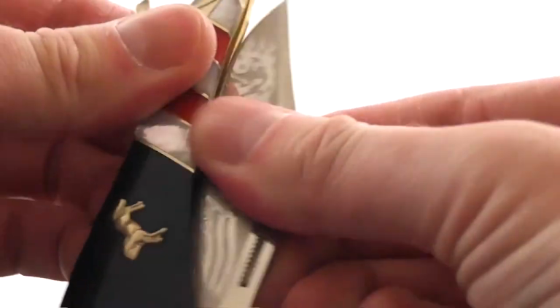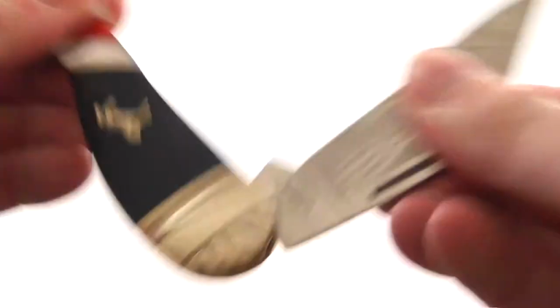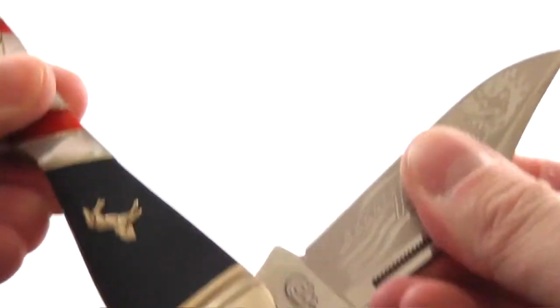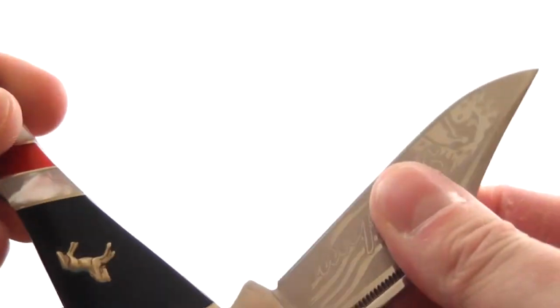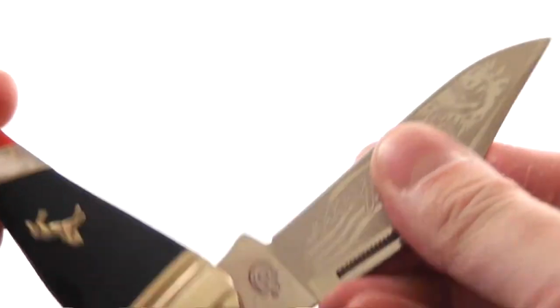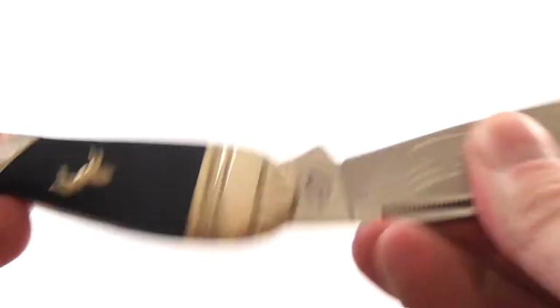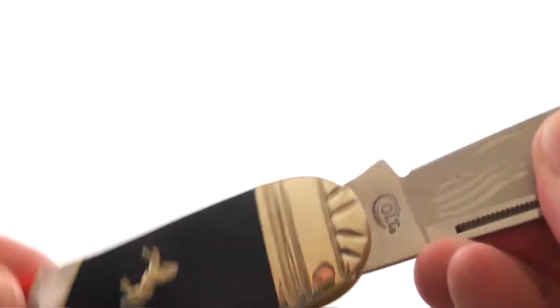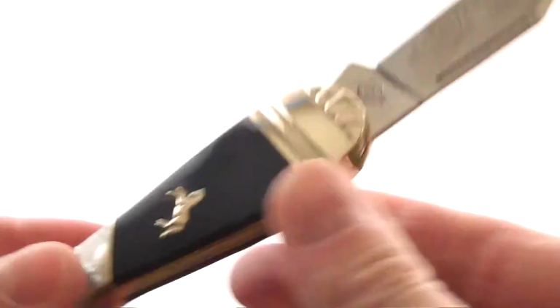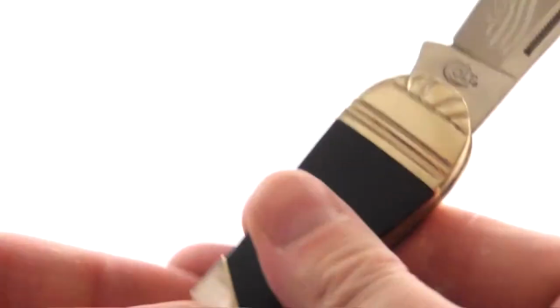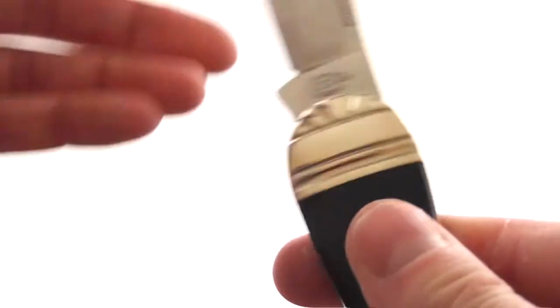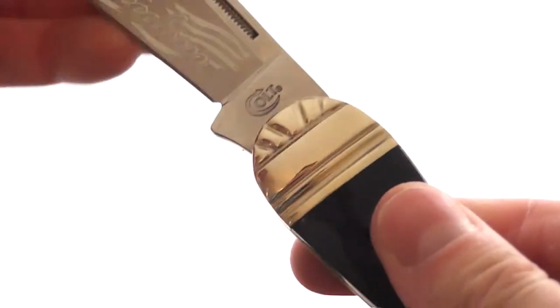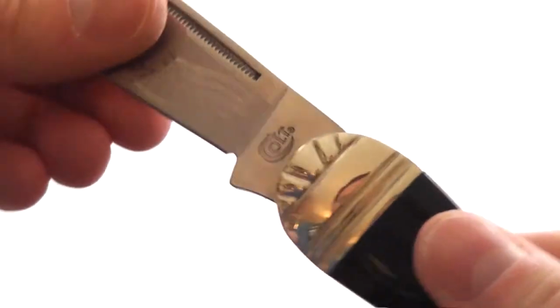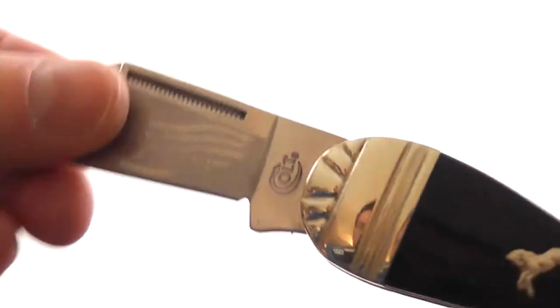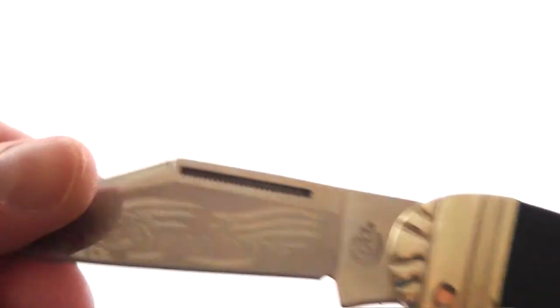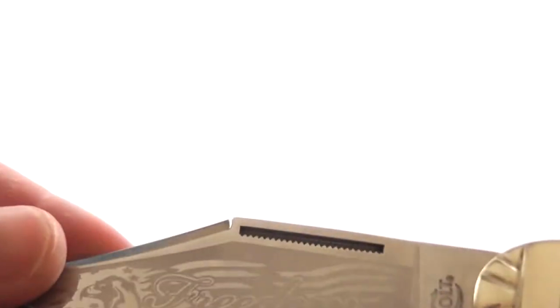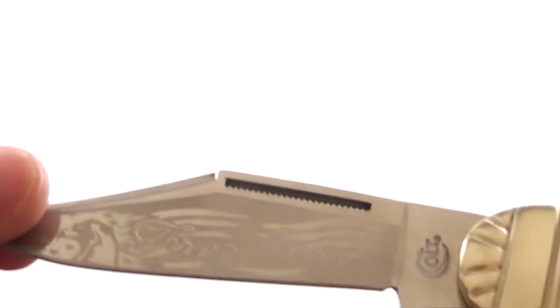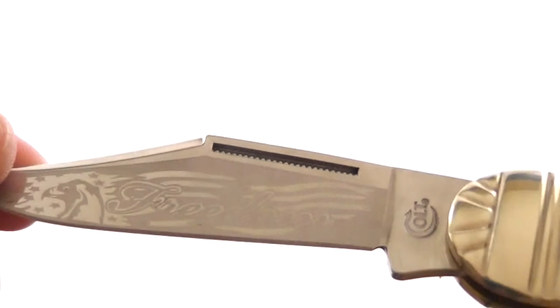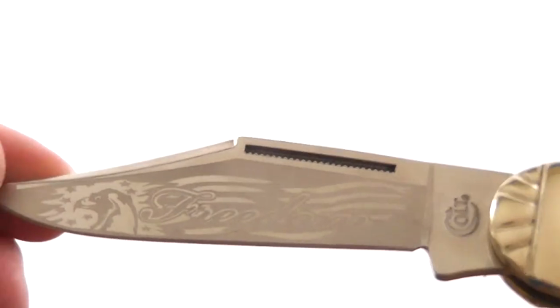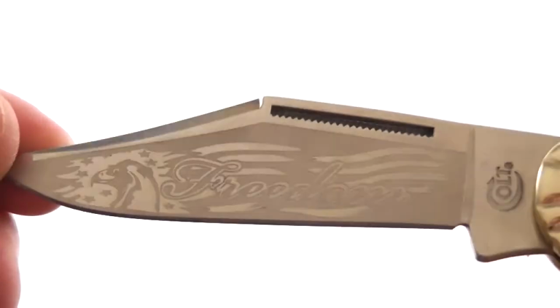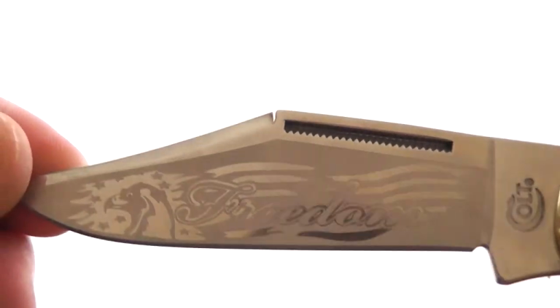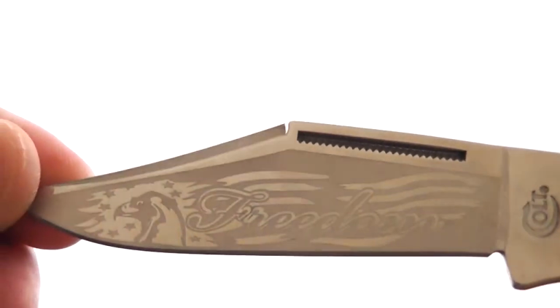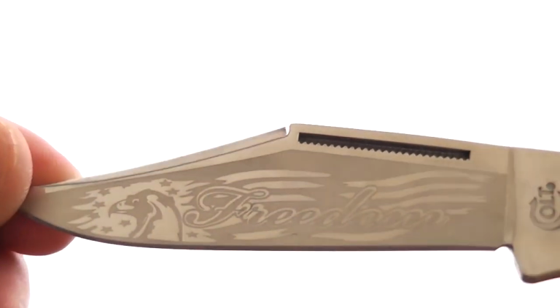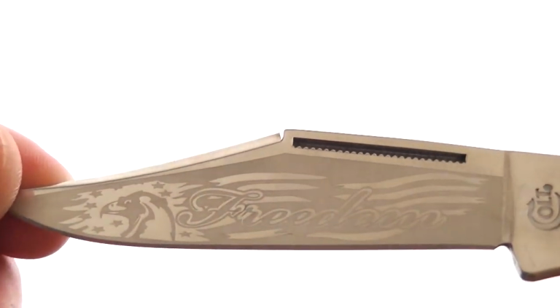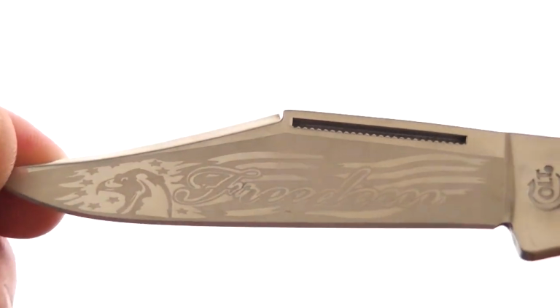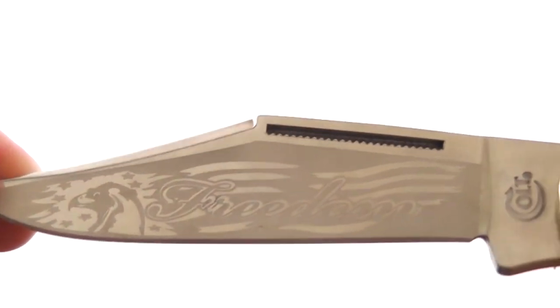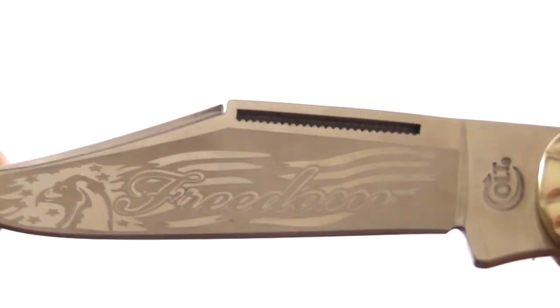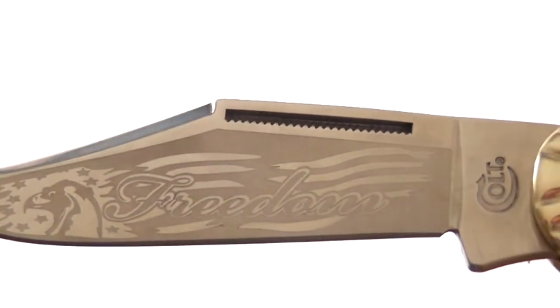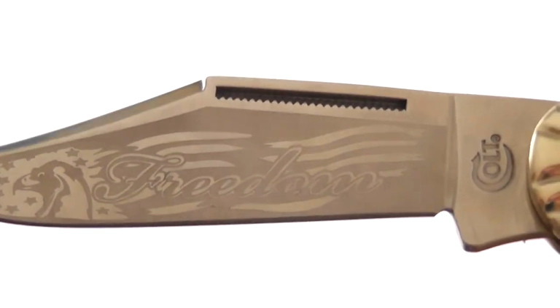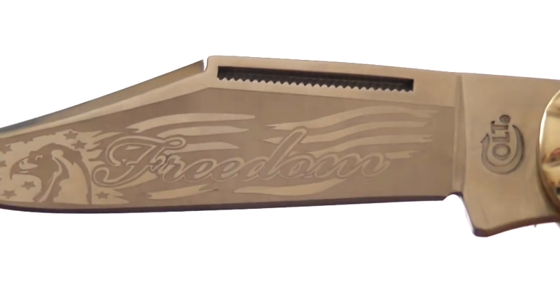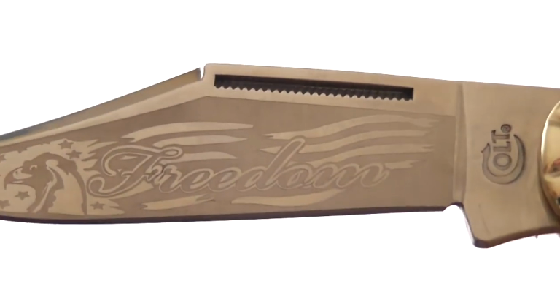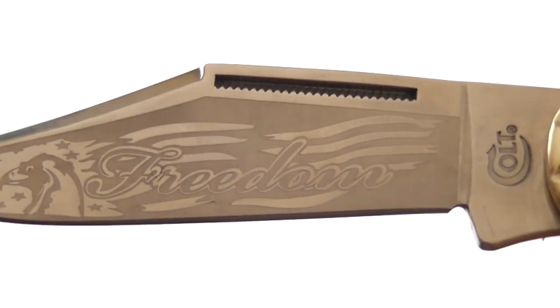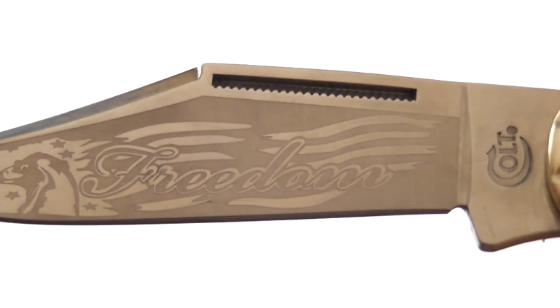I'll show you the etching on the blade — it says freedom.